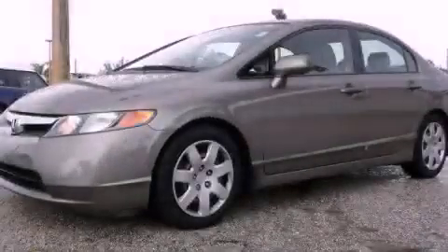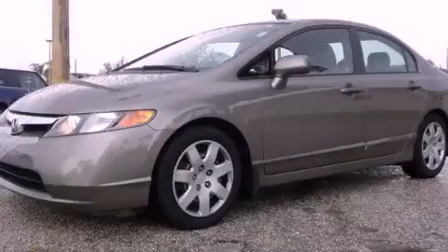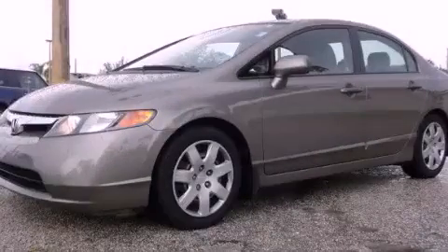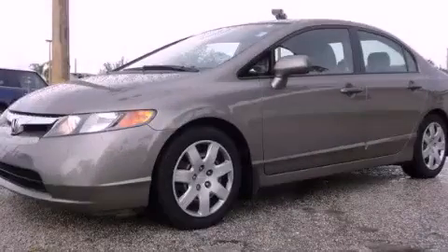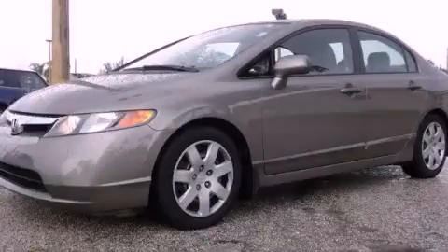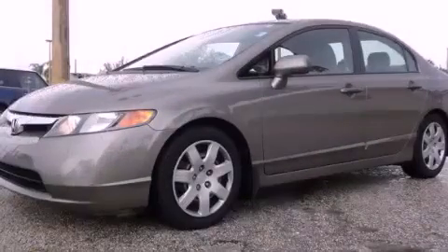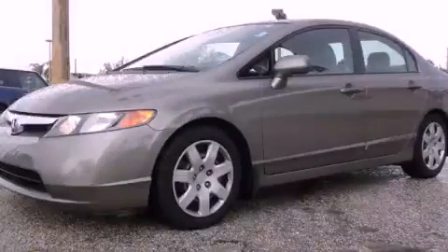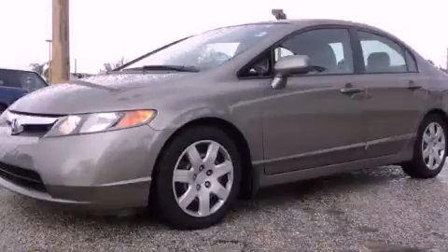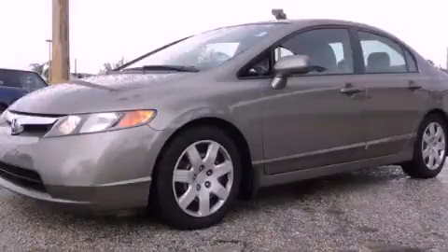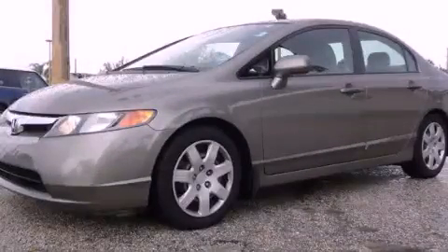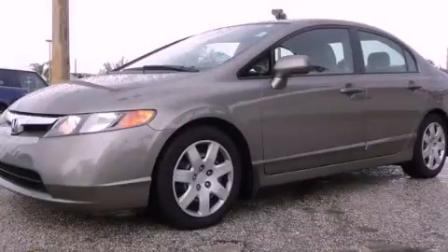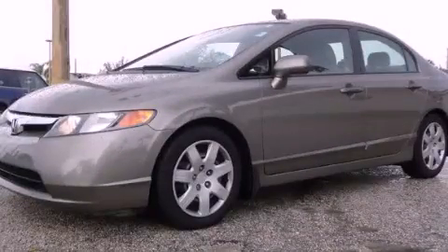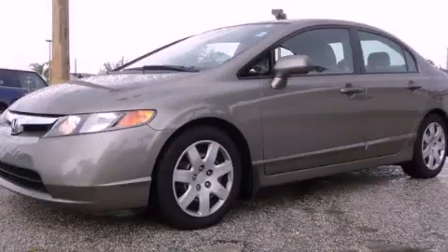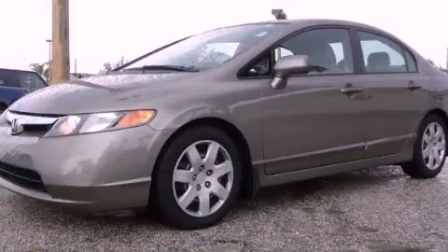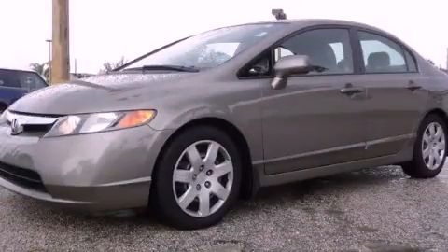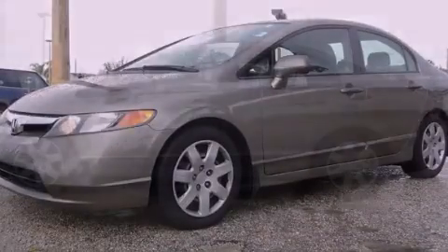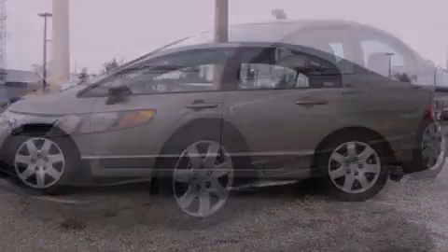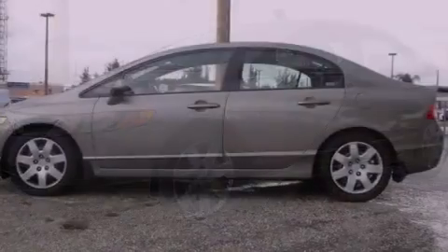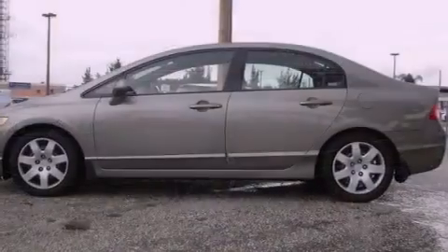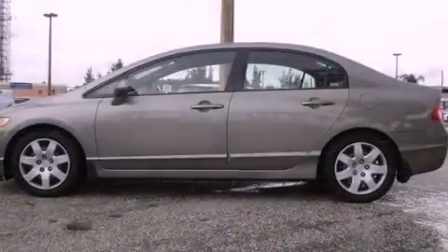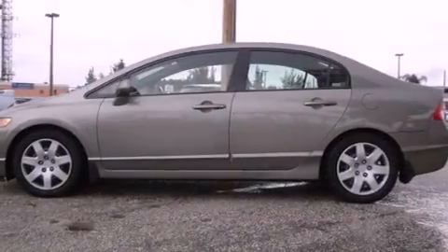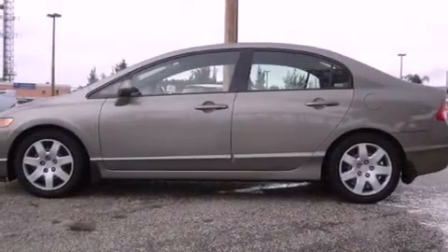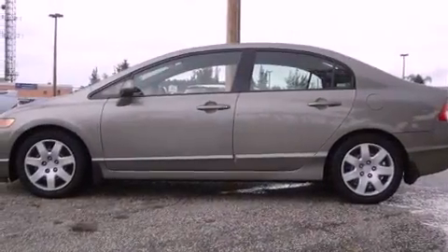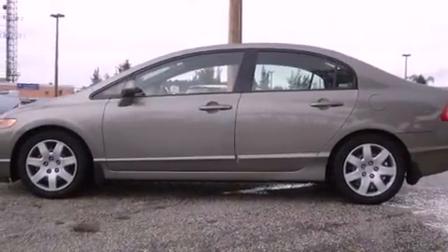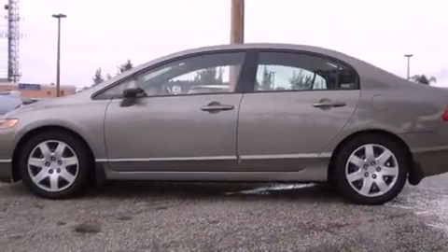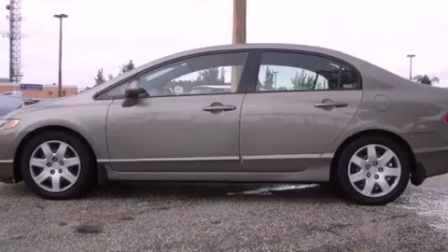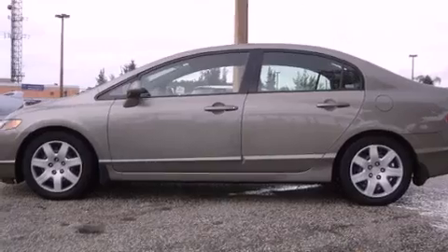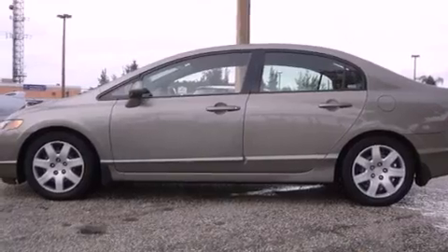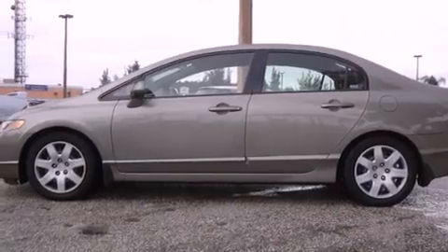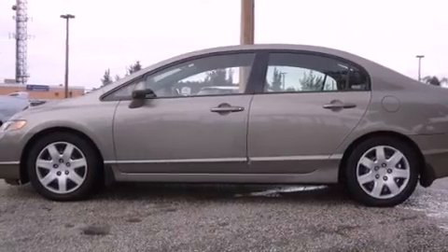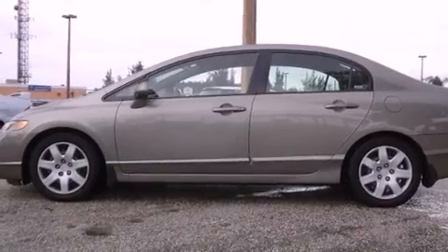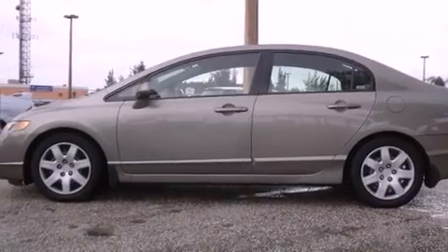This is a 2007 Honda Civic. It features a four-cylinder engine and an automatic transmission.